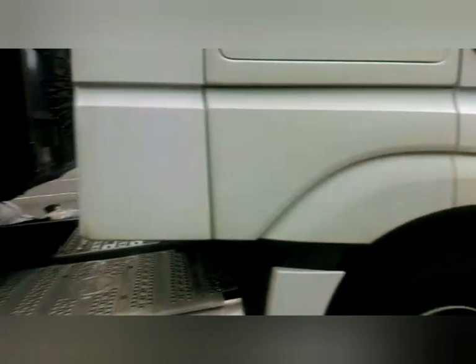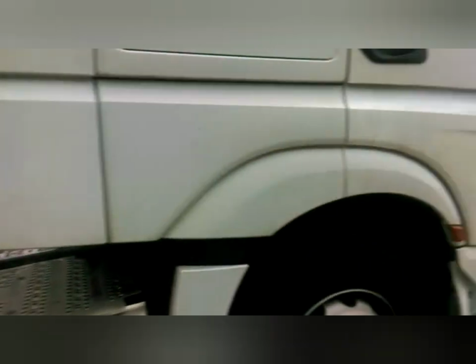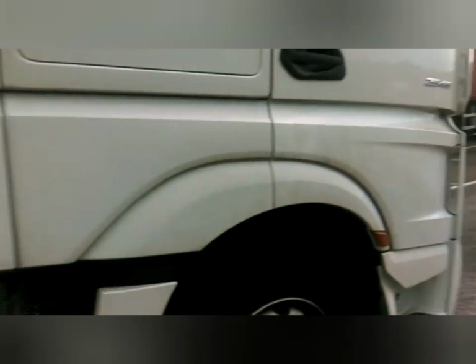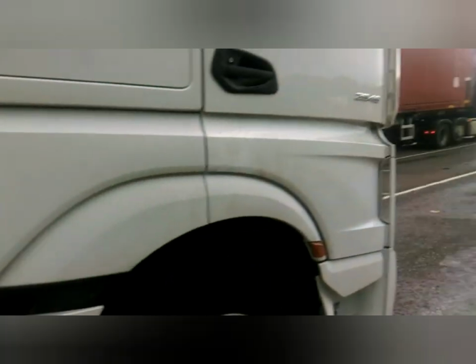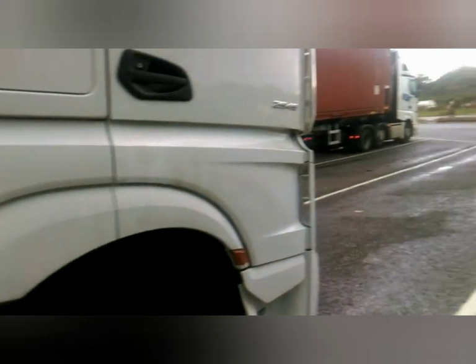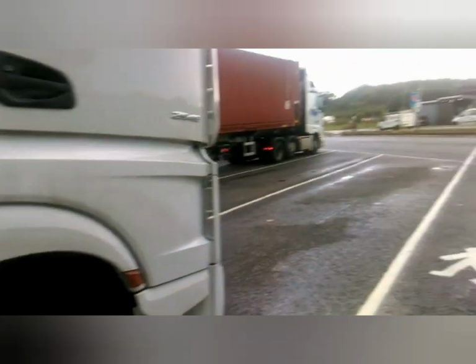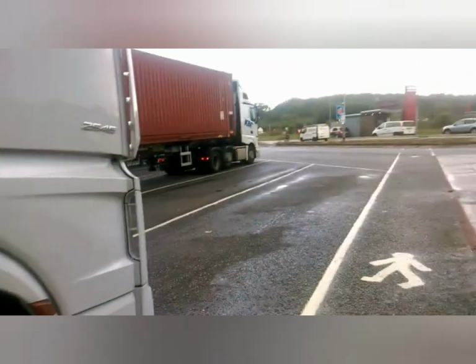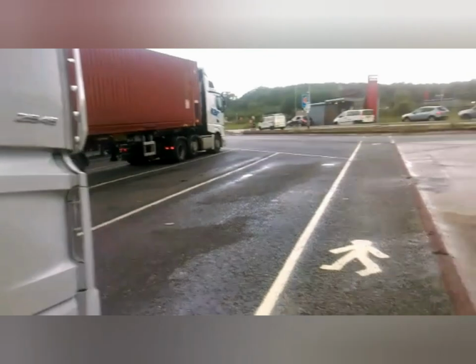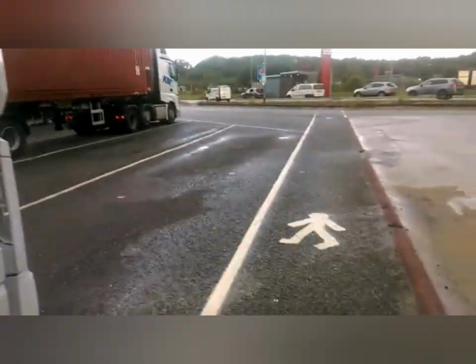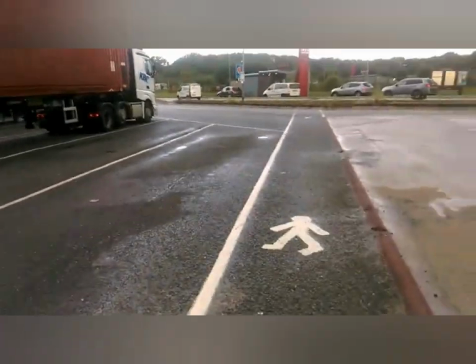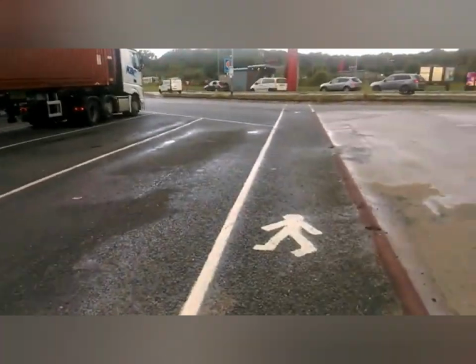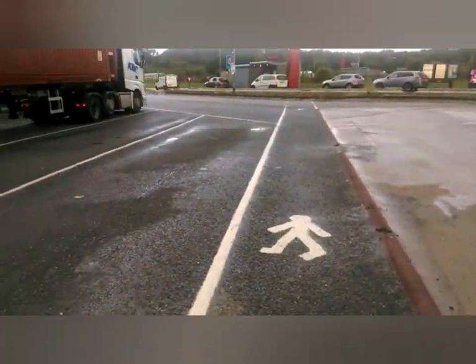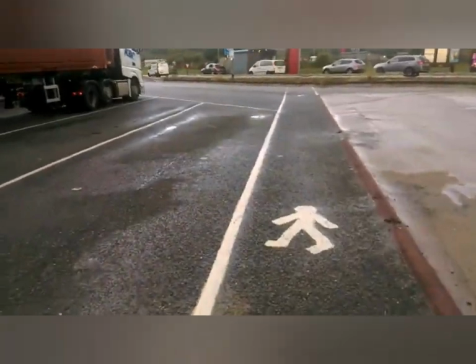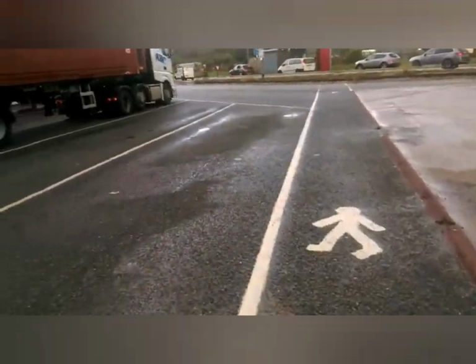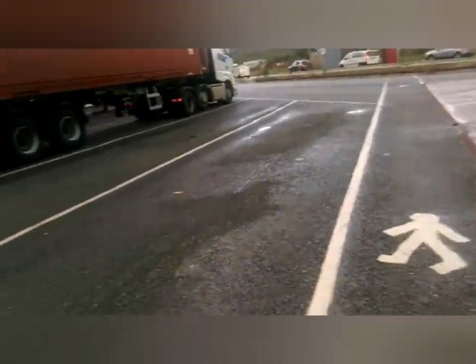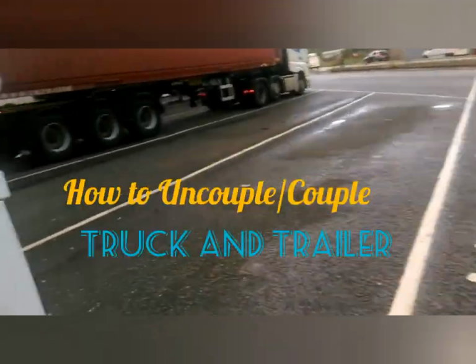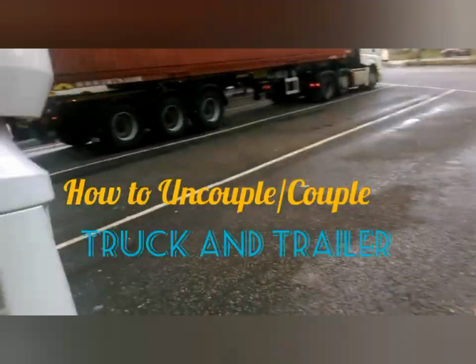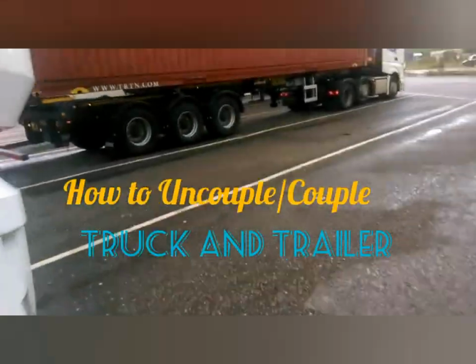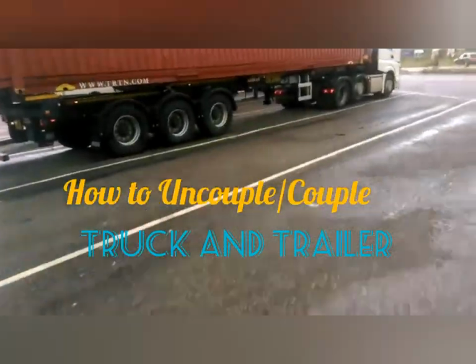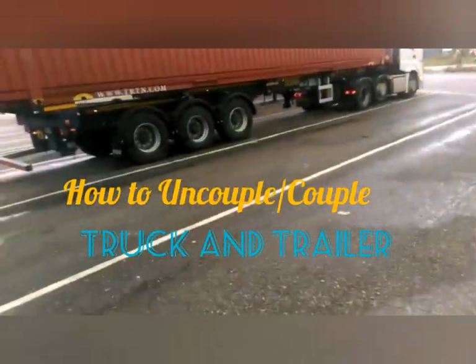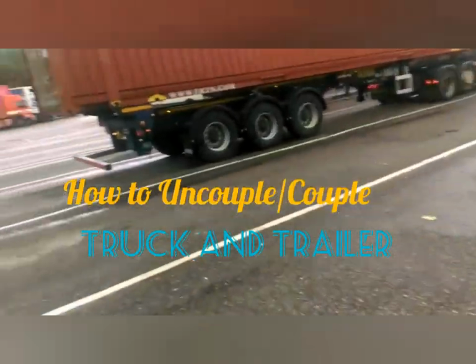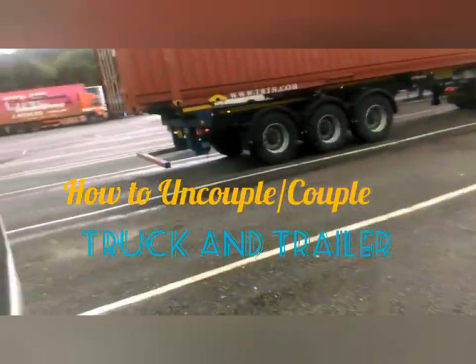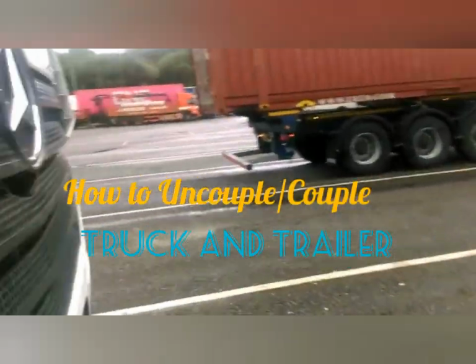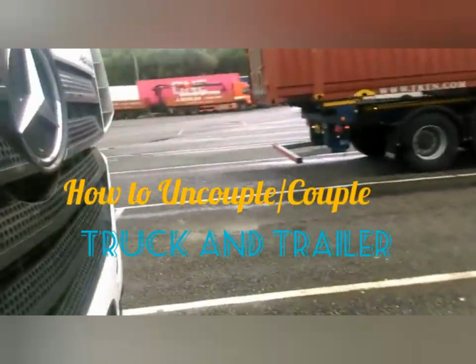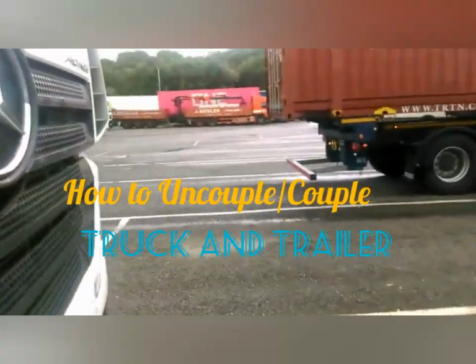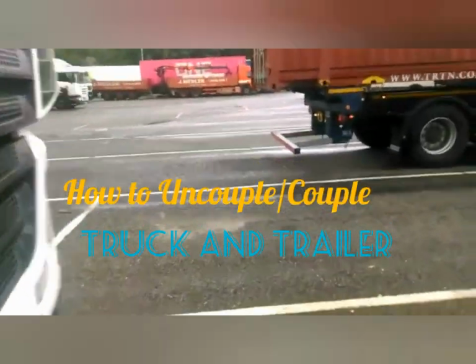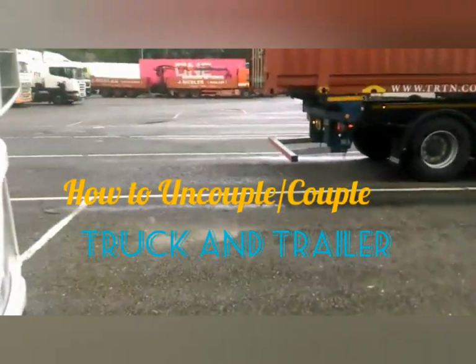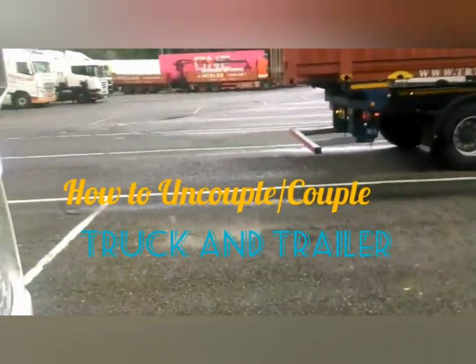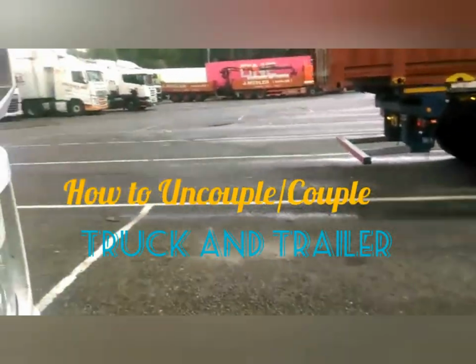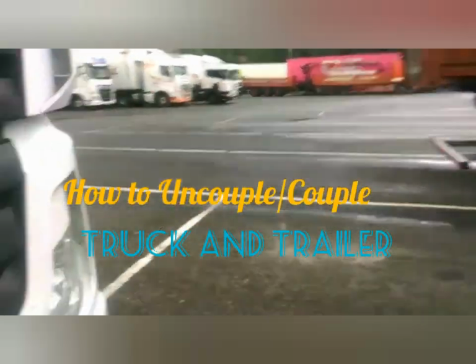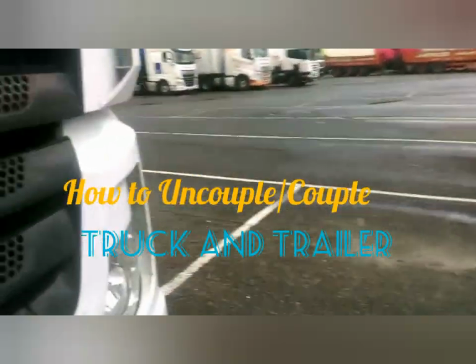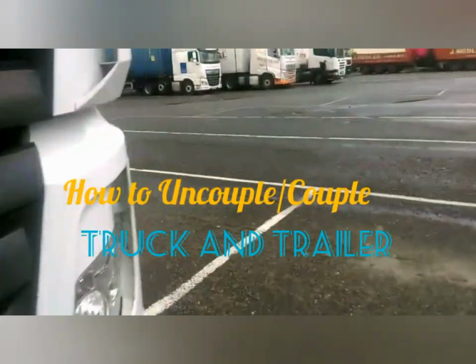Before you ever do anything, you have to start with braking. Do the brake on the trailer.